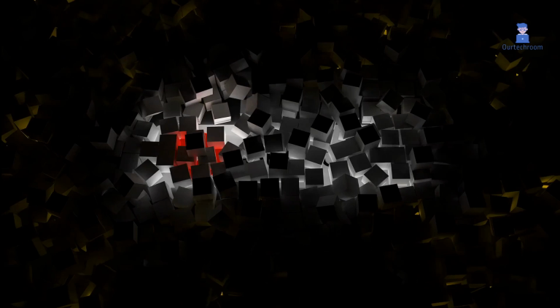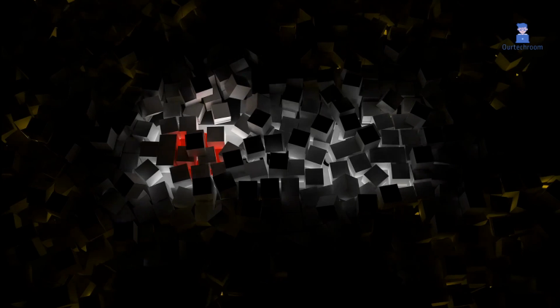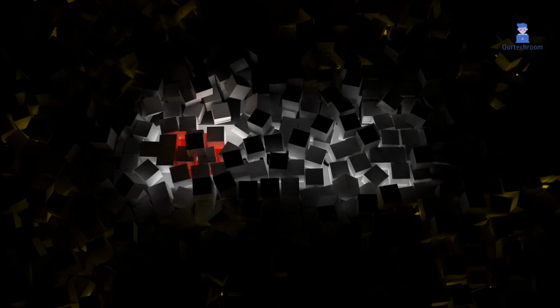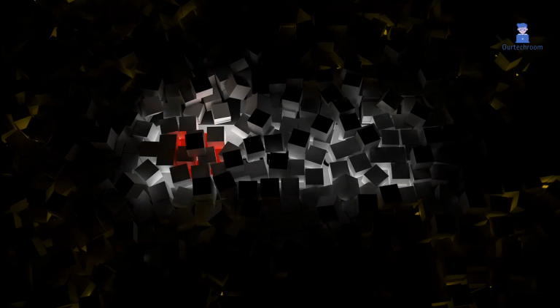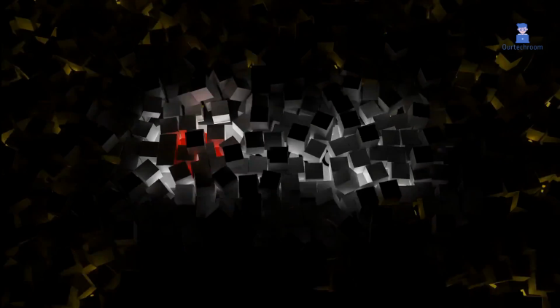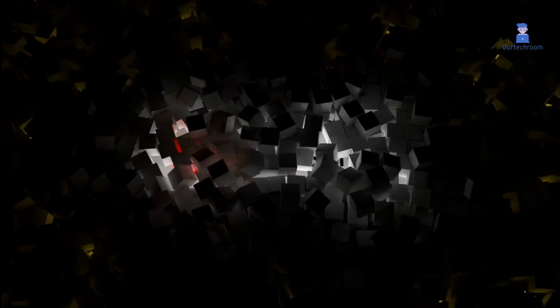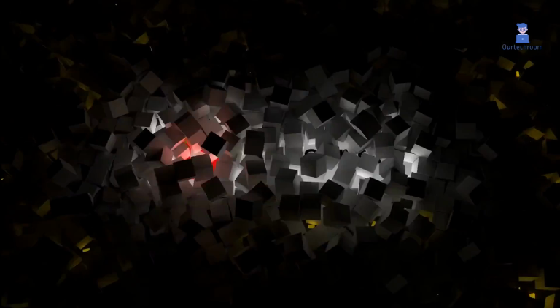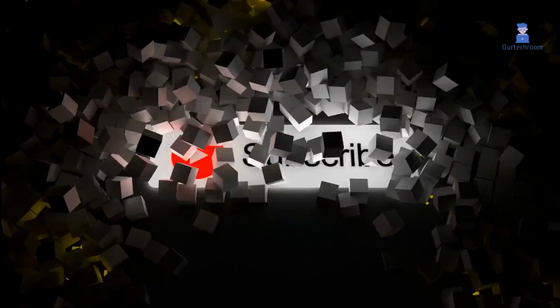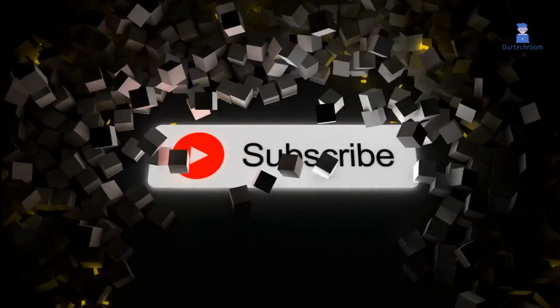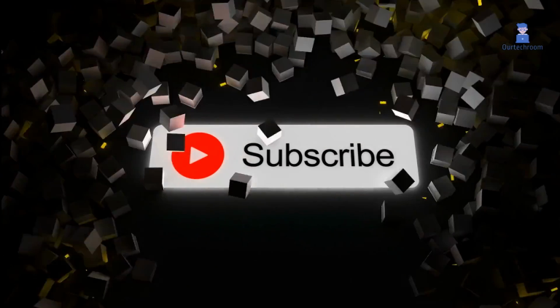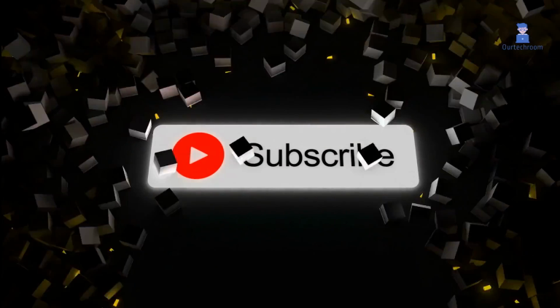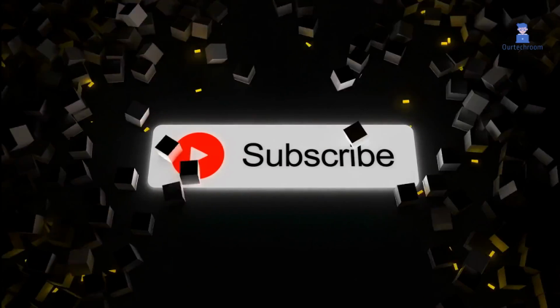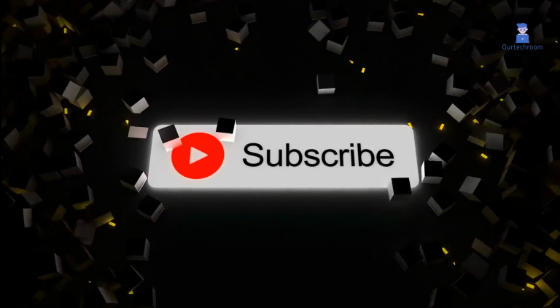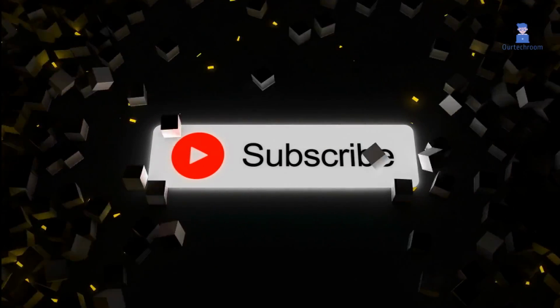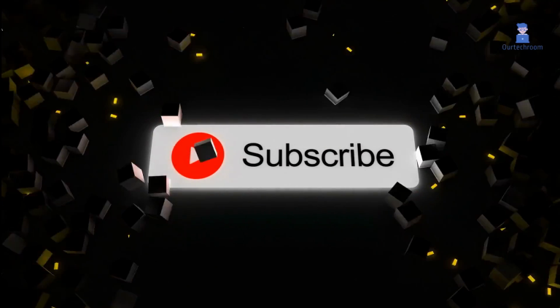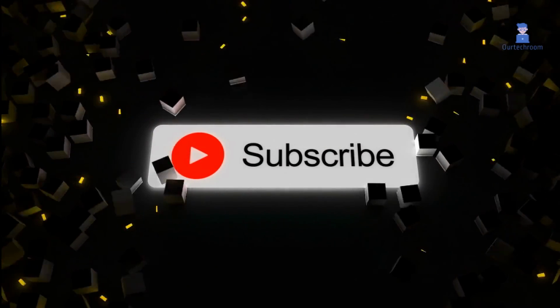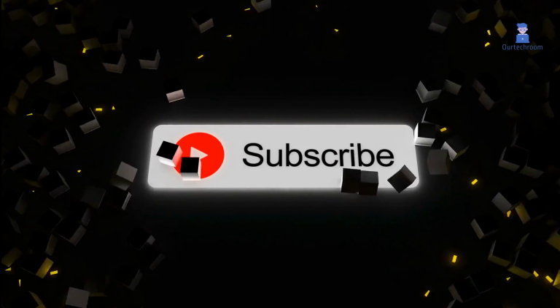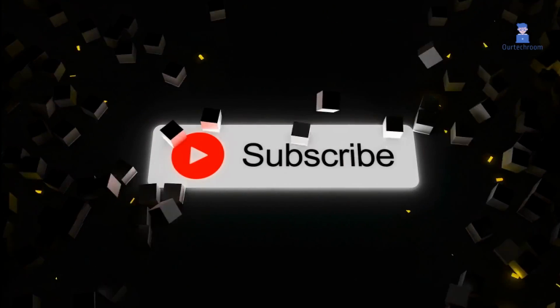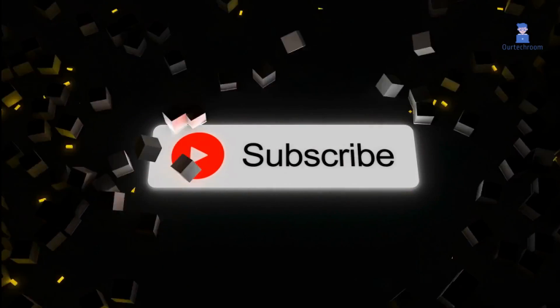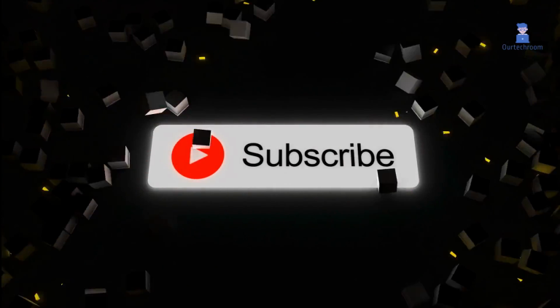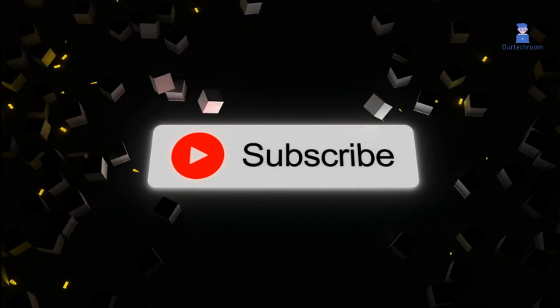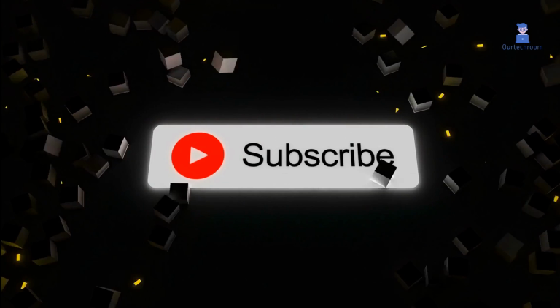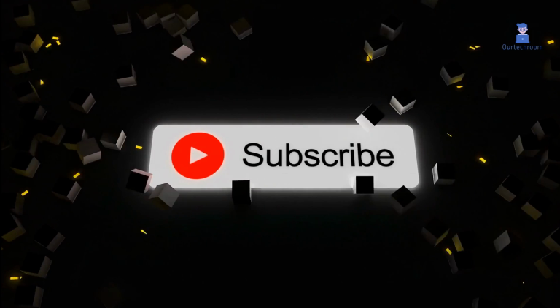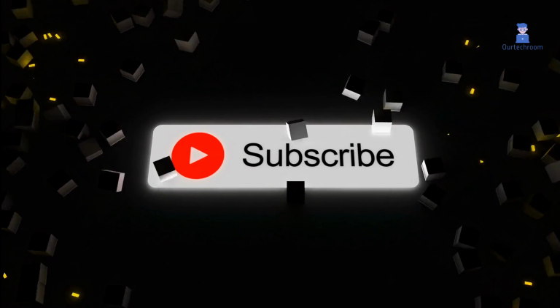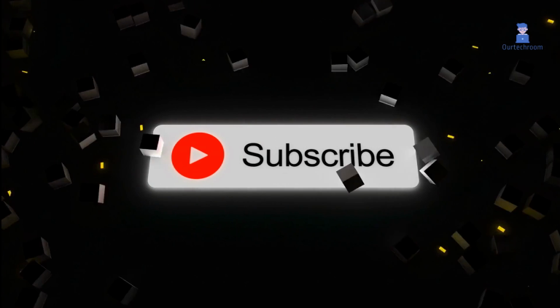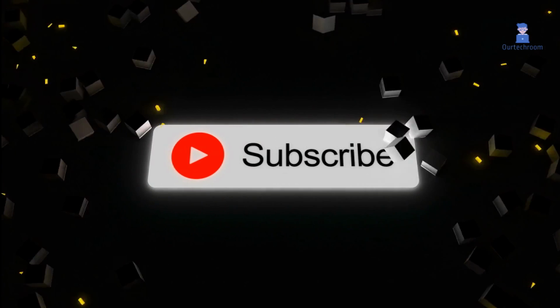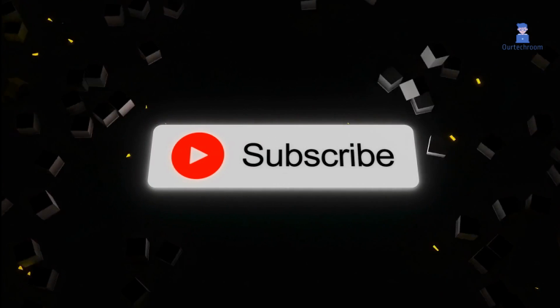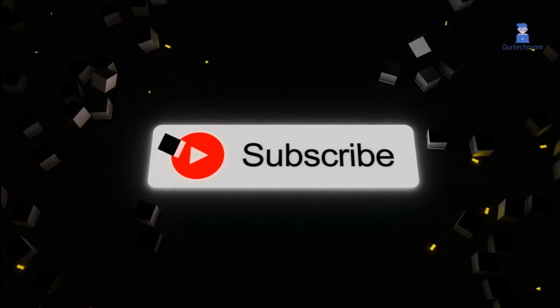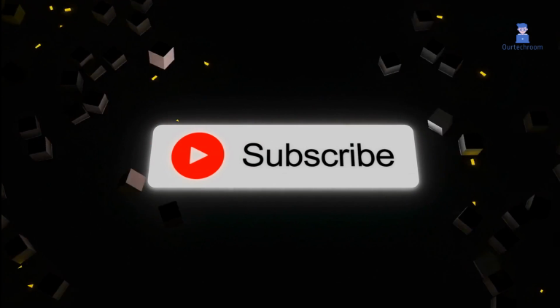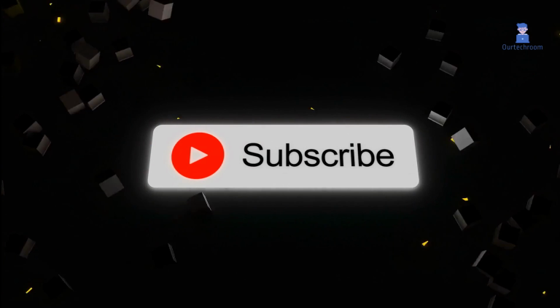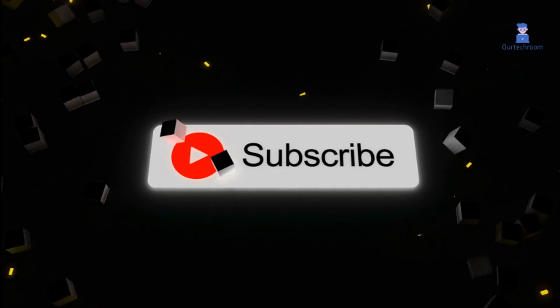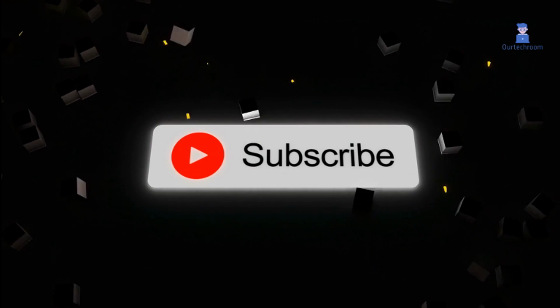This much for today. If you like this video, please like, share, and subscribe to the channel. Thank you.